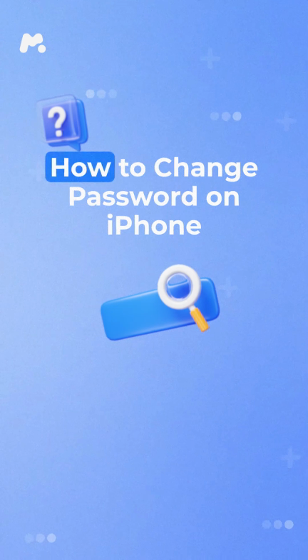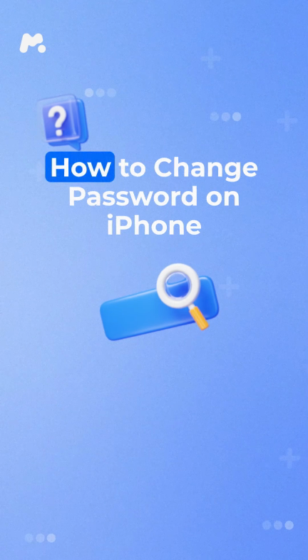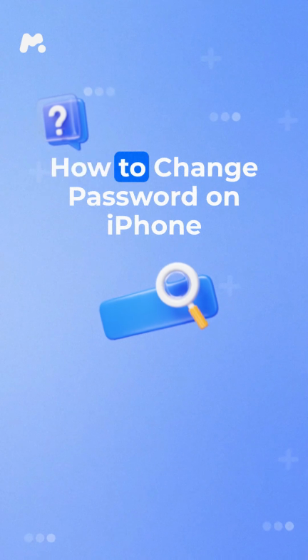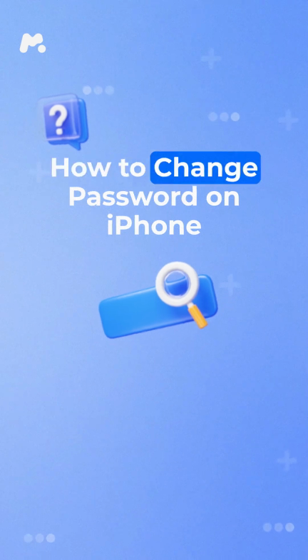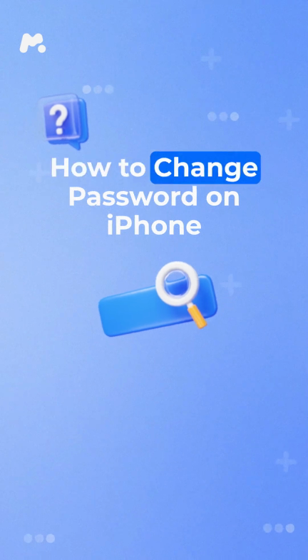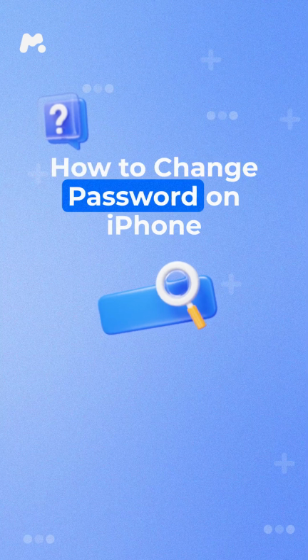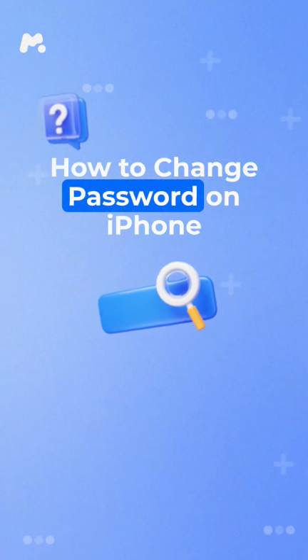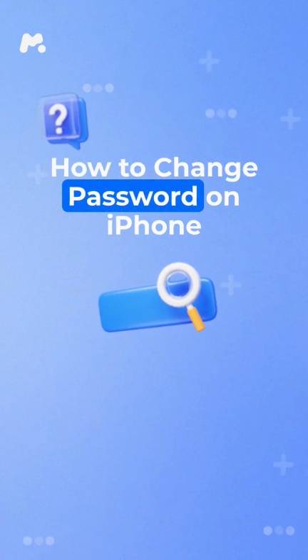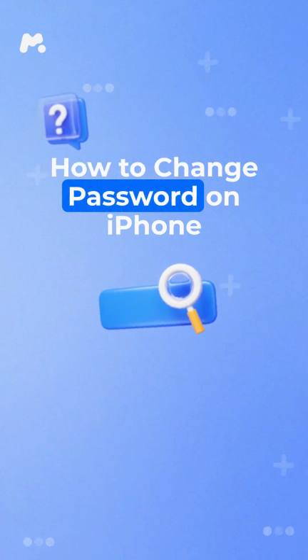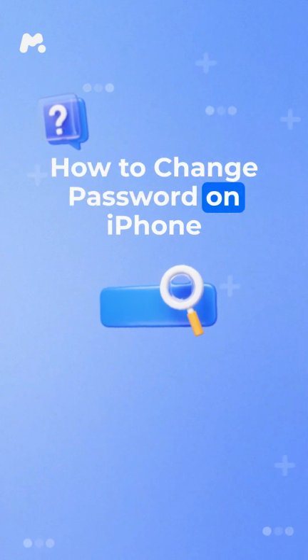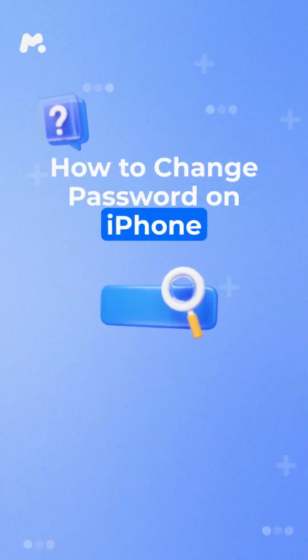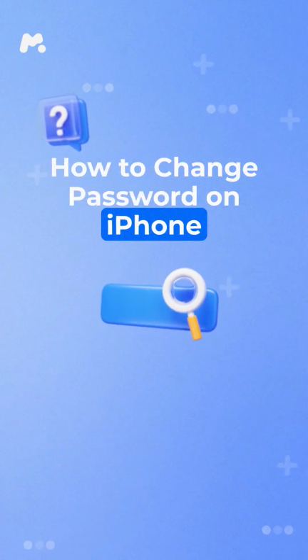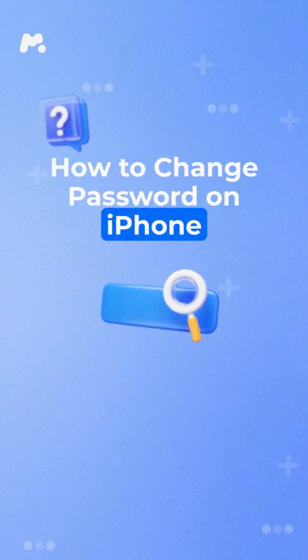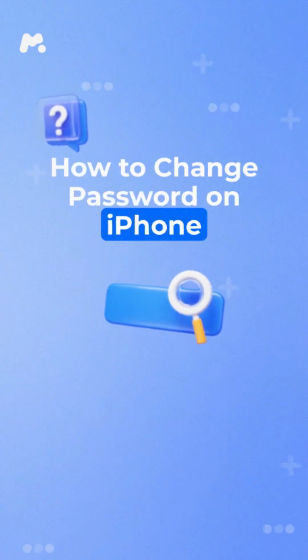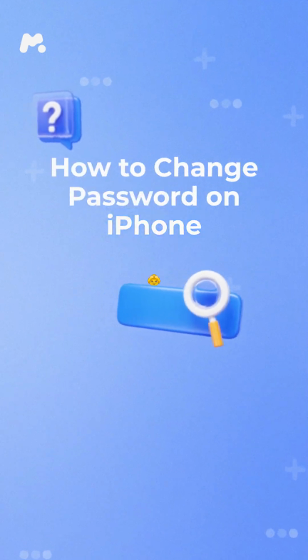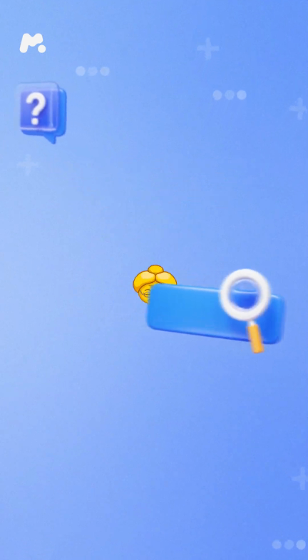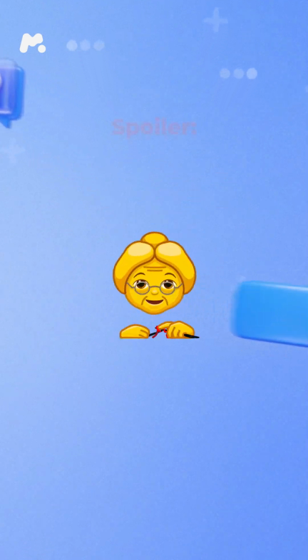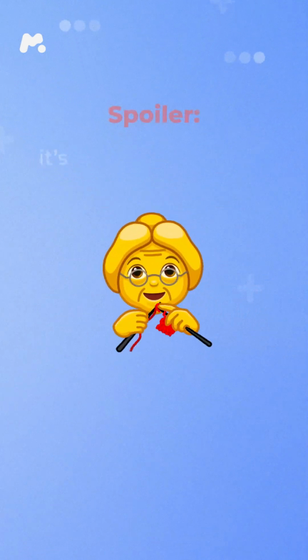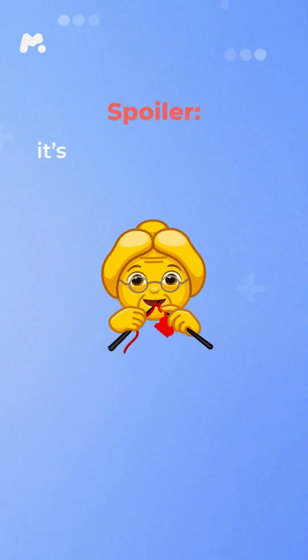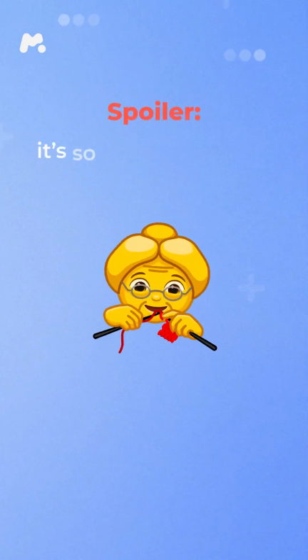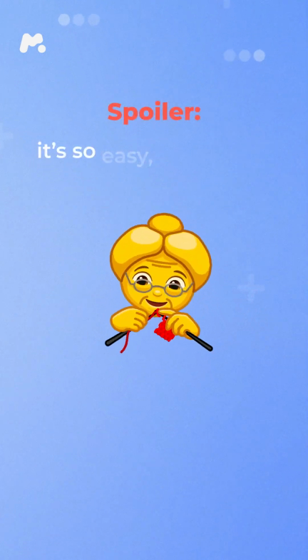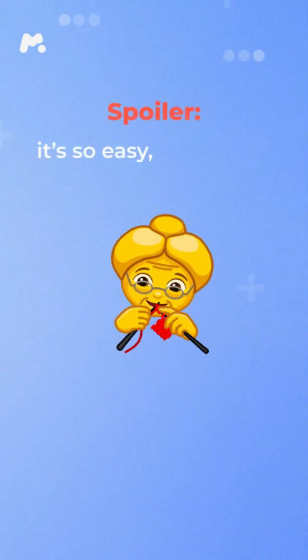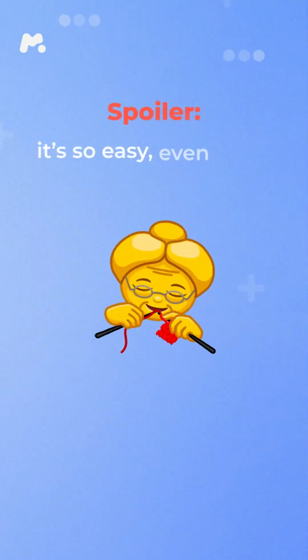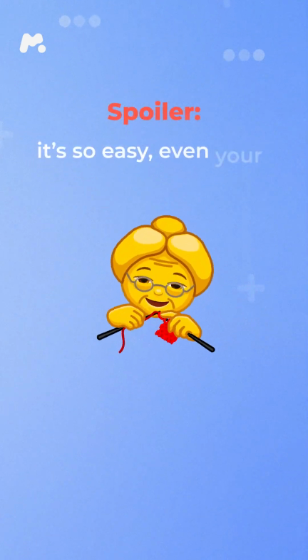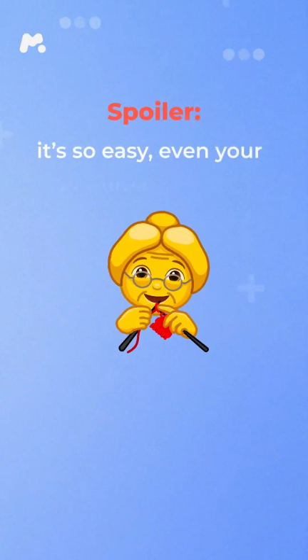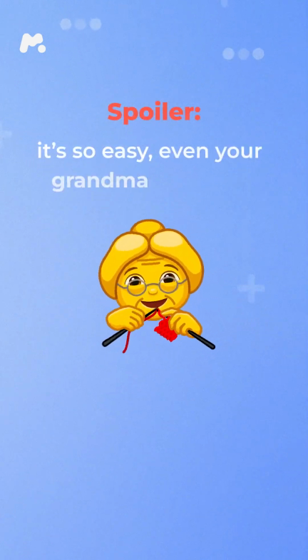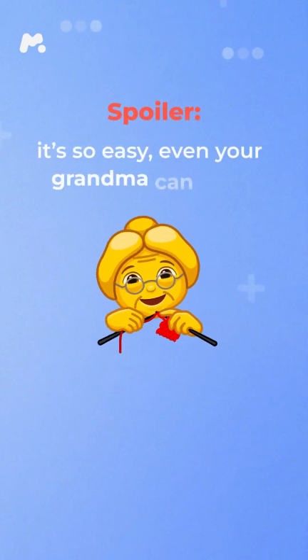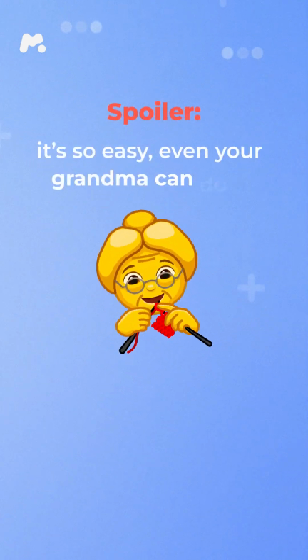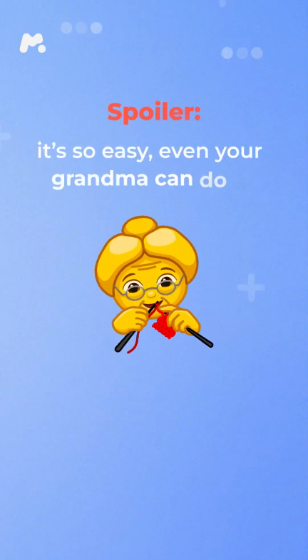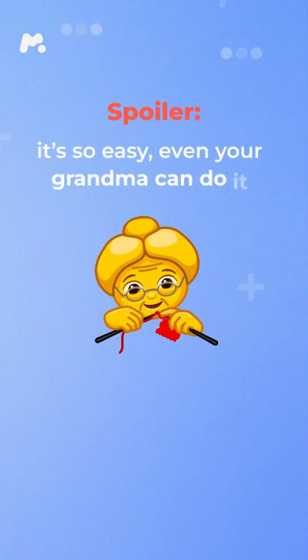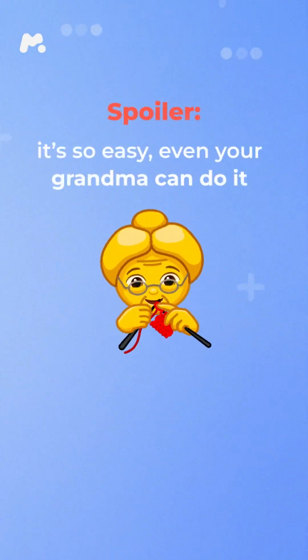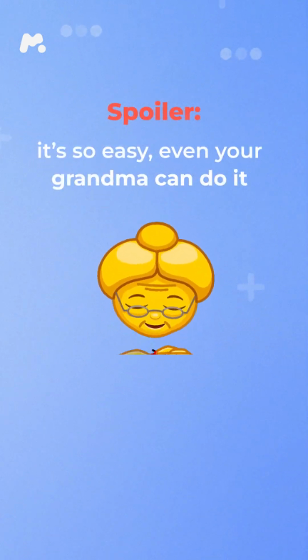How to change password on iPhone. Spoiler, it's so easy, even your grandma can do it.